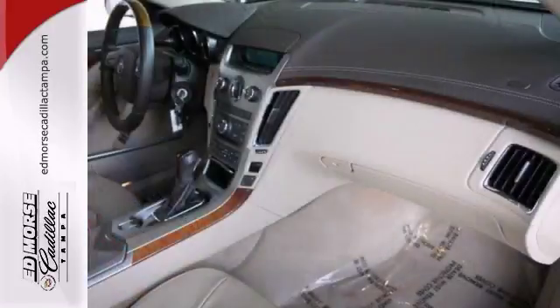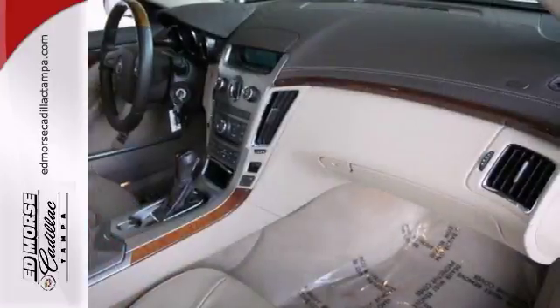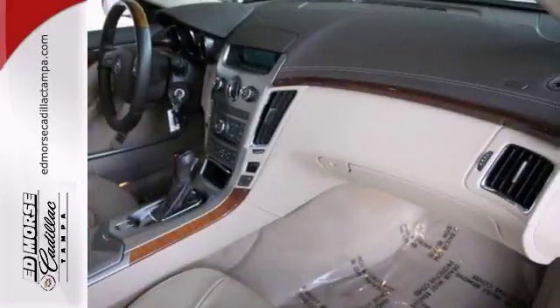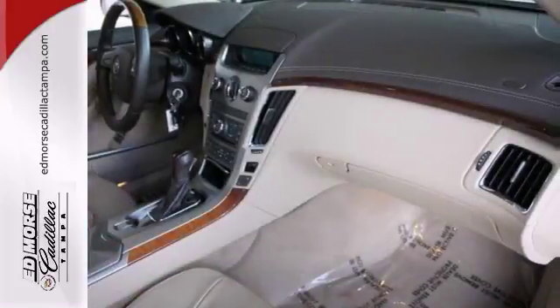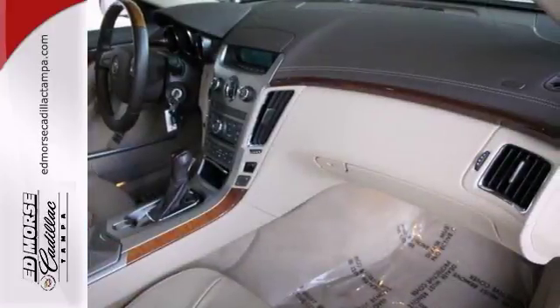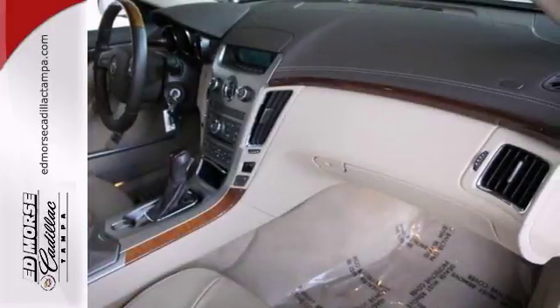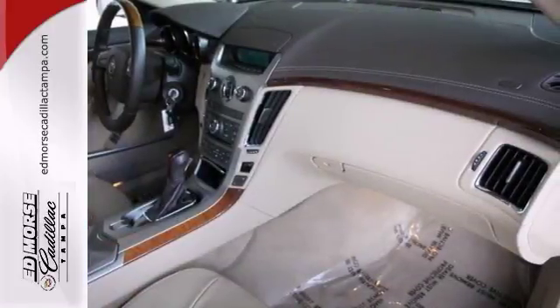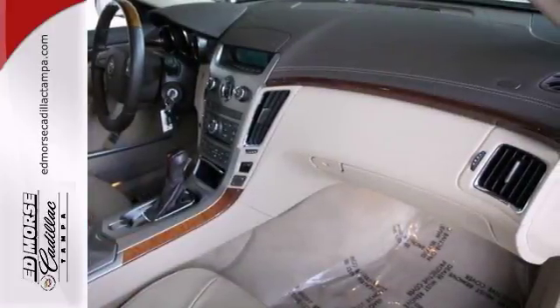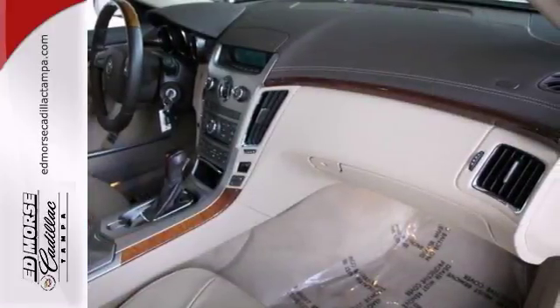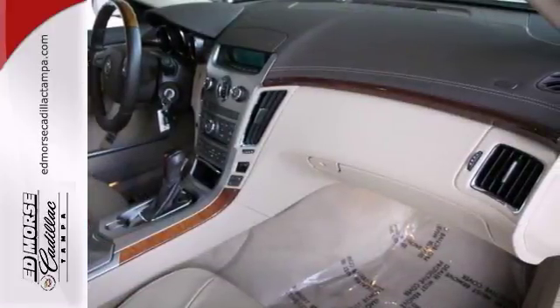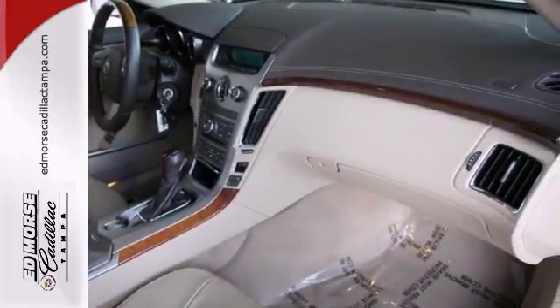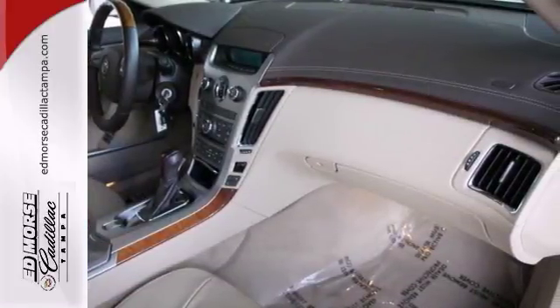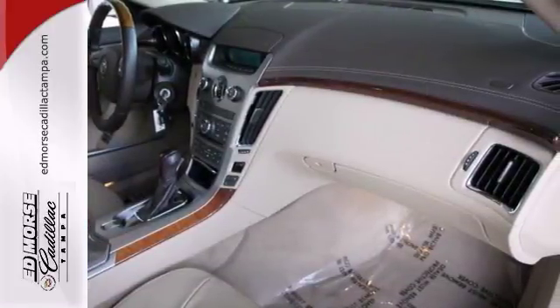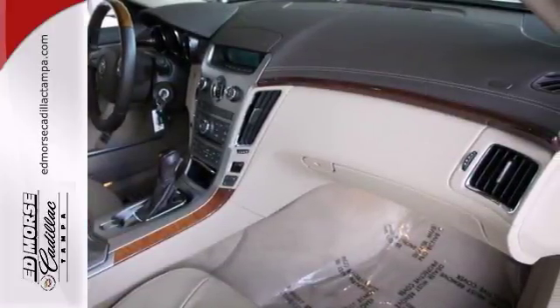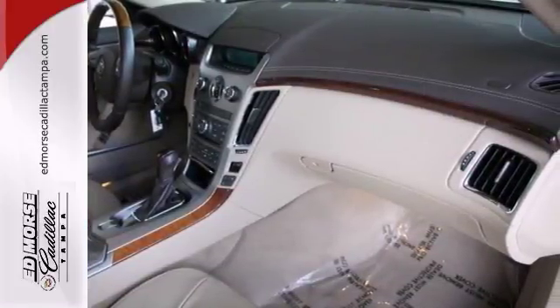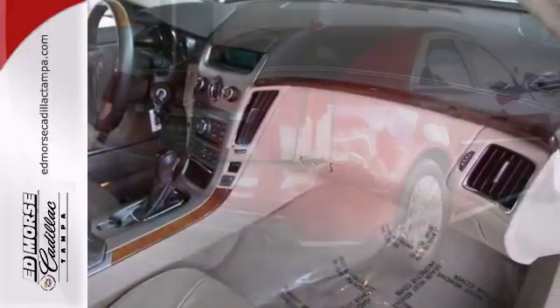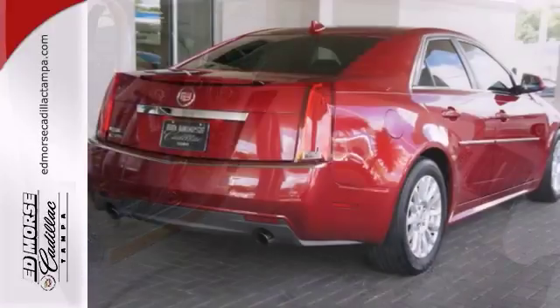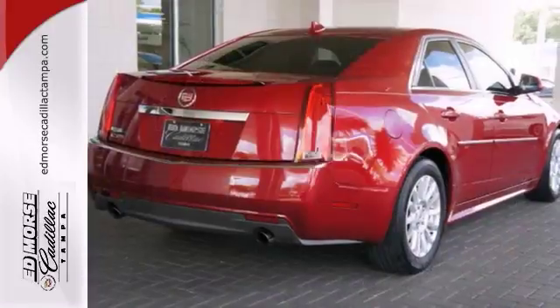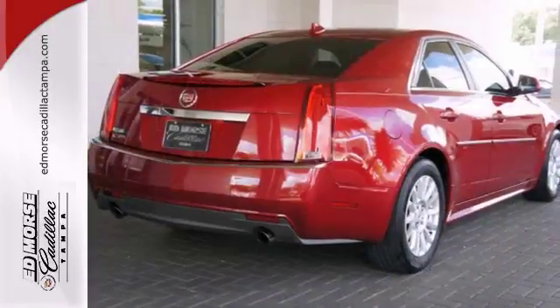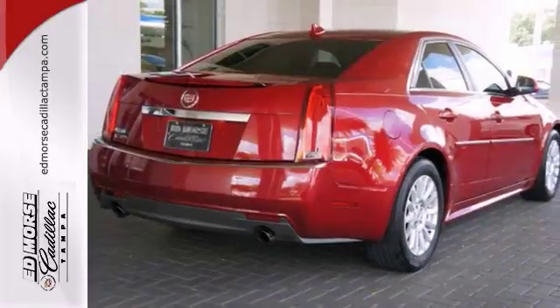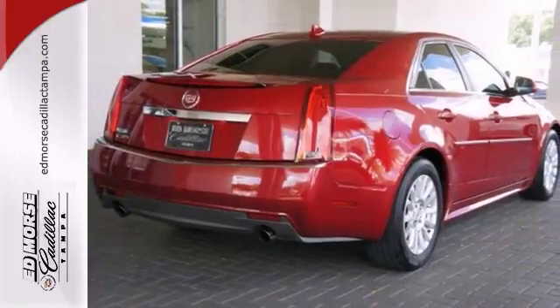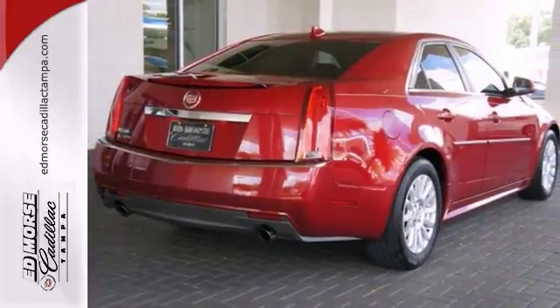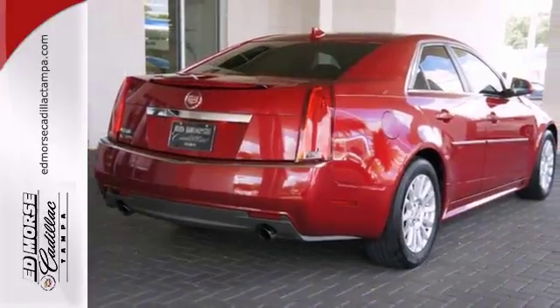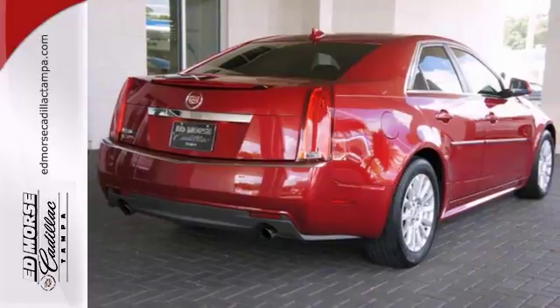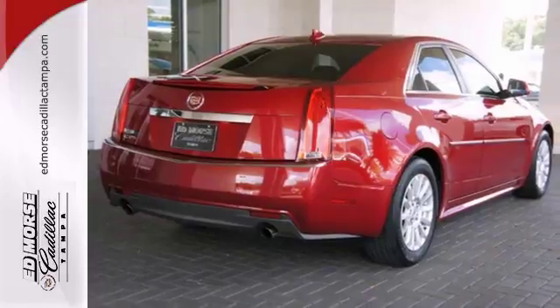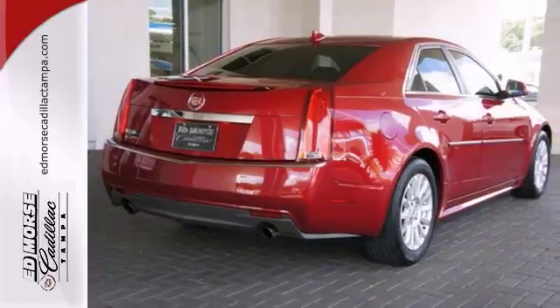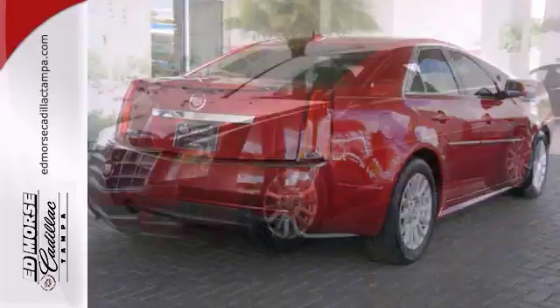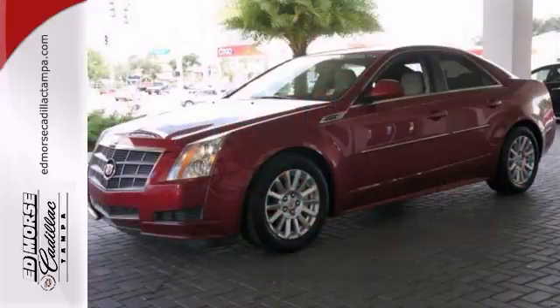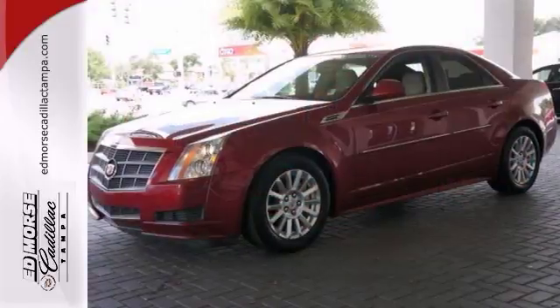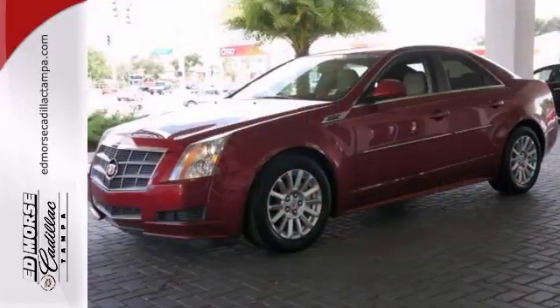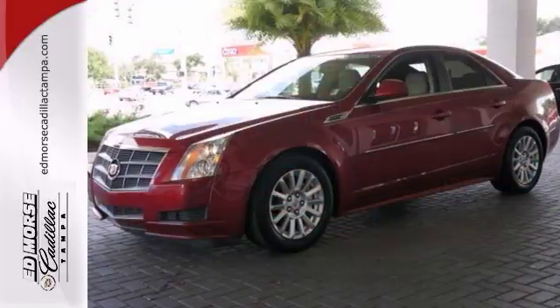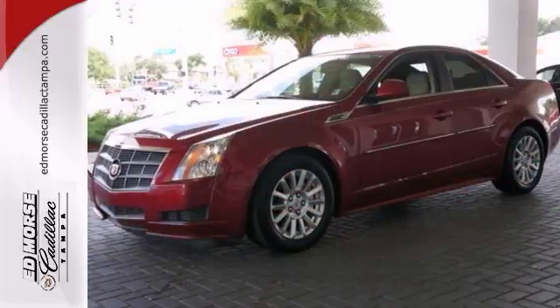Relax on the road with safety features like anti-lock brakes and OnStar. Stop in today for a test drive.